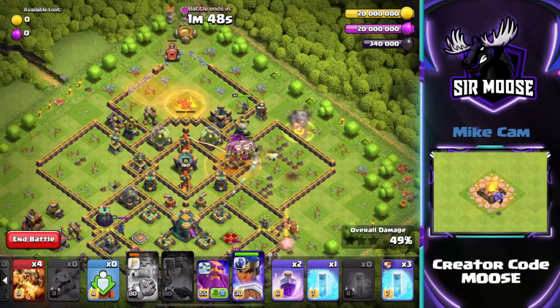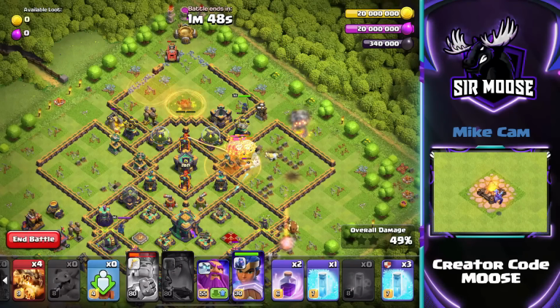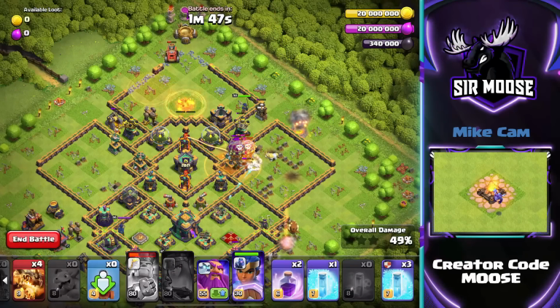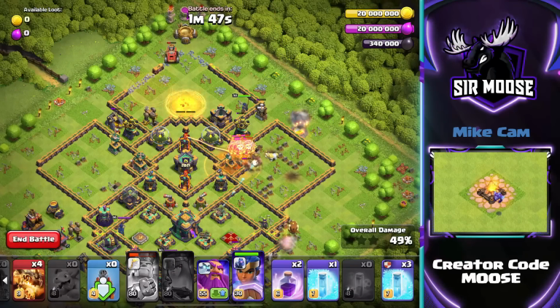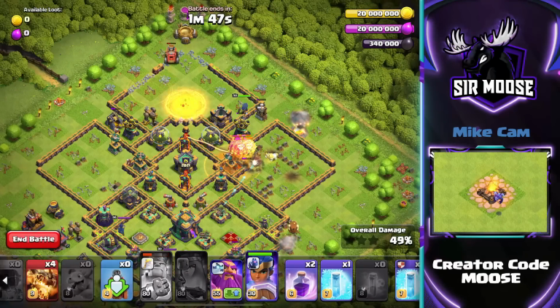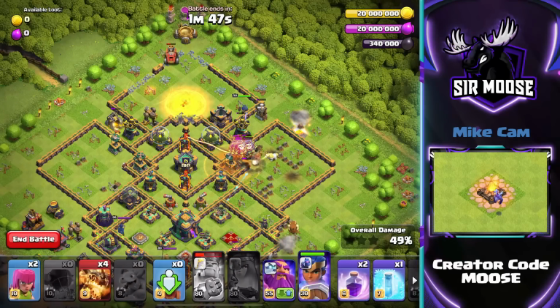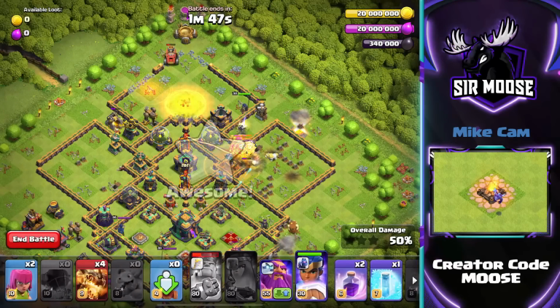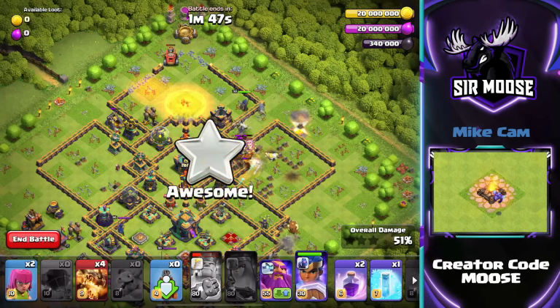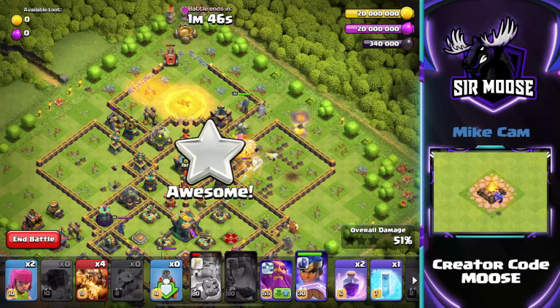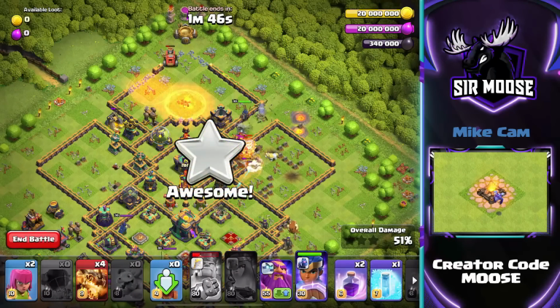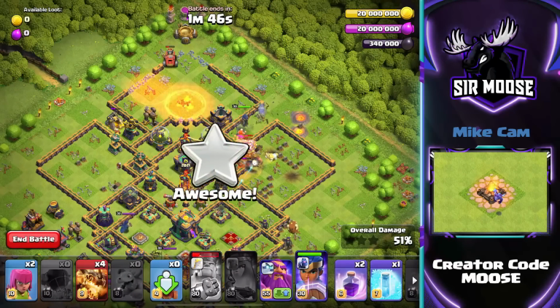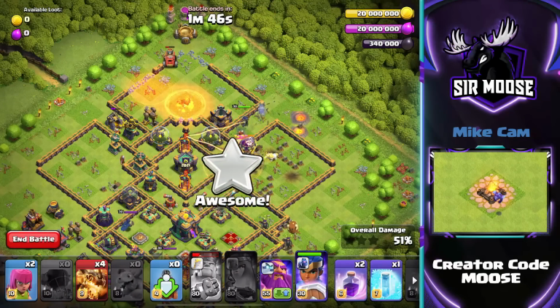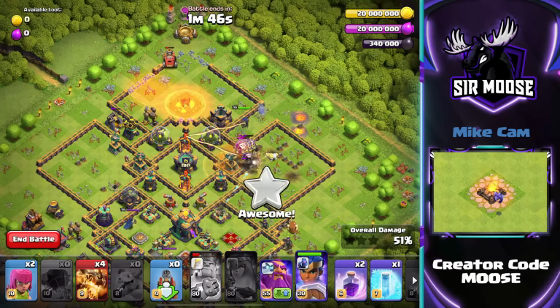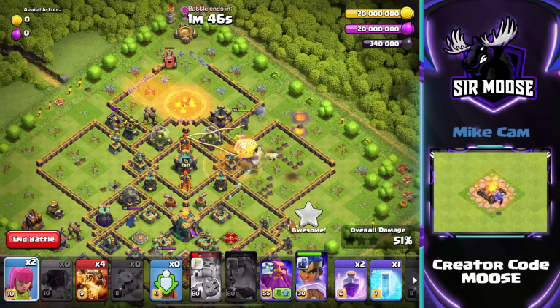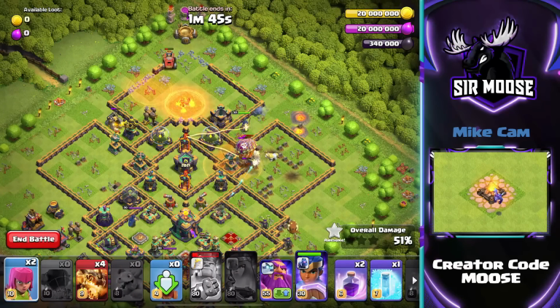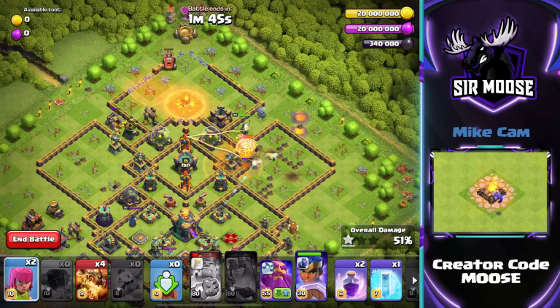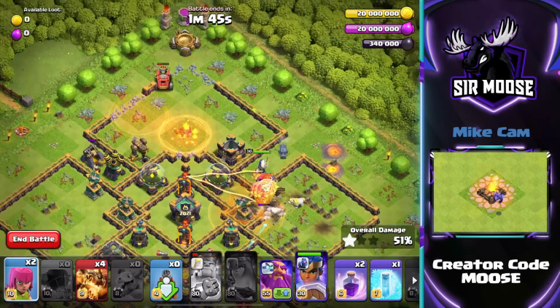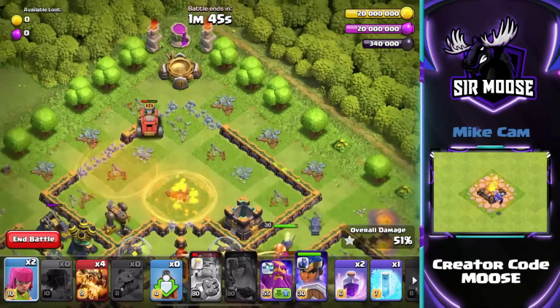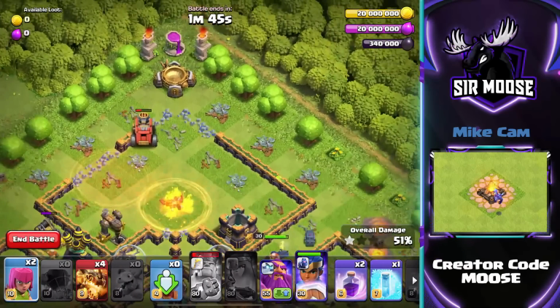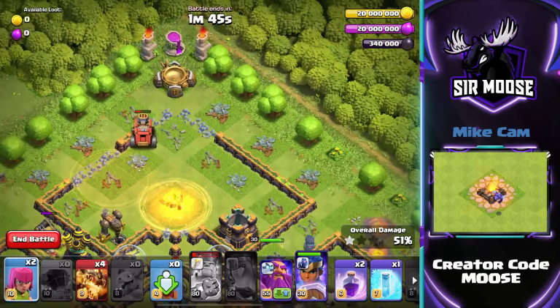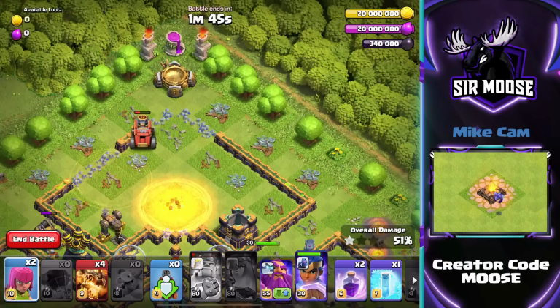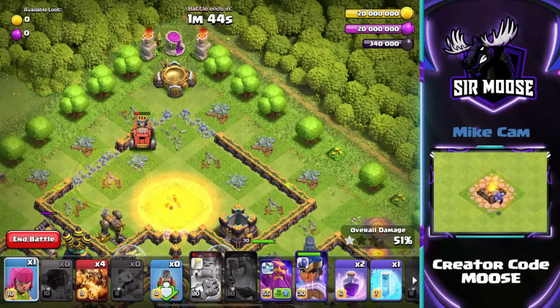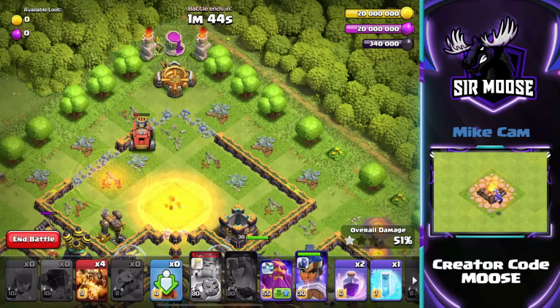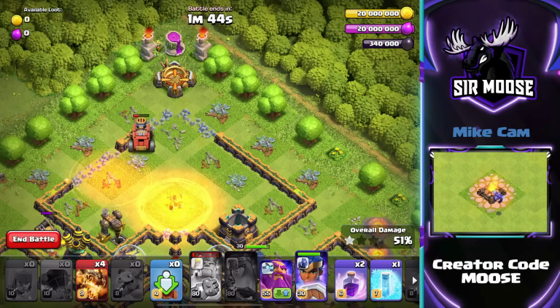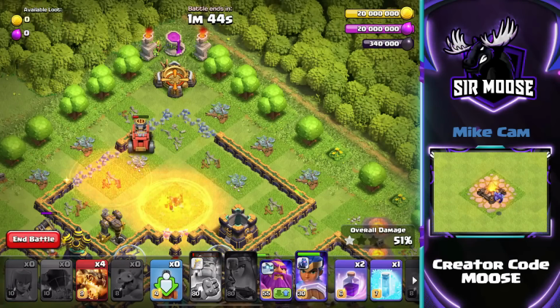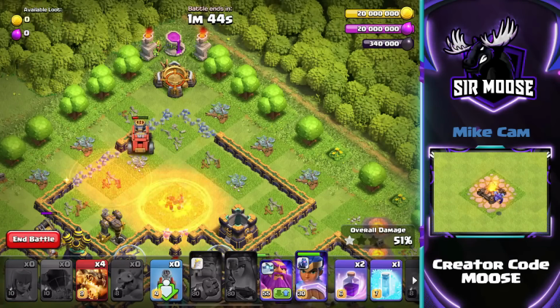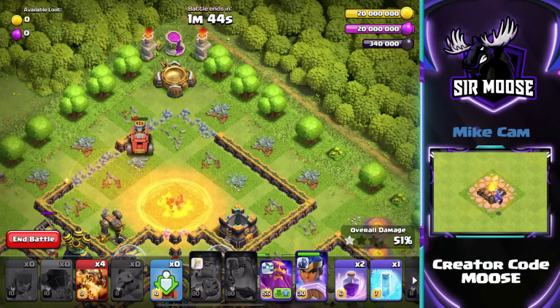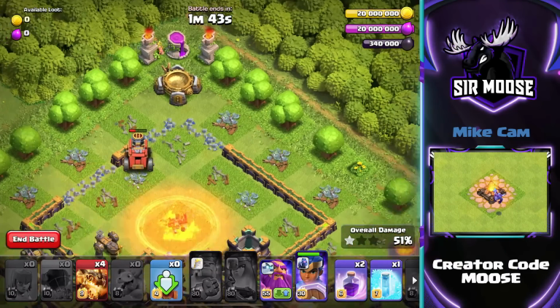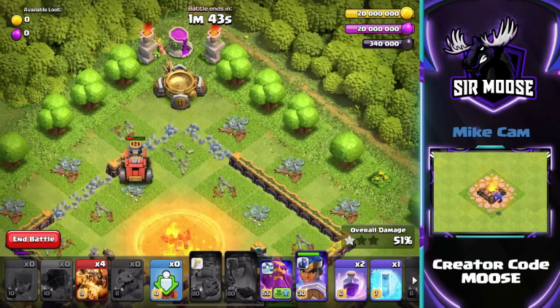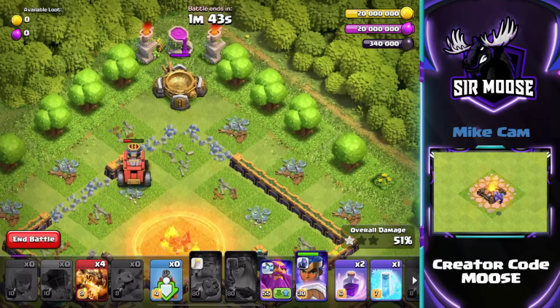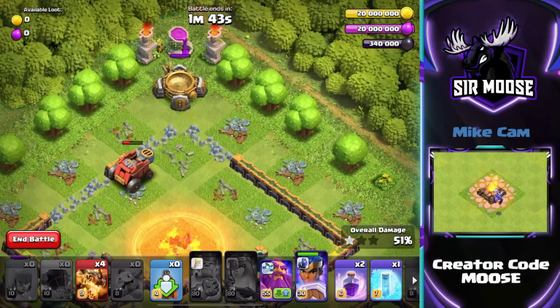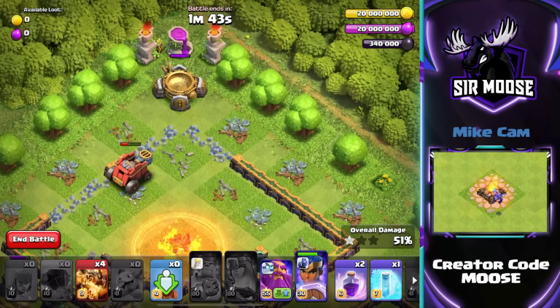She should make her way into the center of the base and hopefully take out those Inferno Towers. The Flame Flinger is still going! Send in a couple of Archers to take out the Spell Factory.